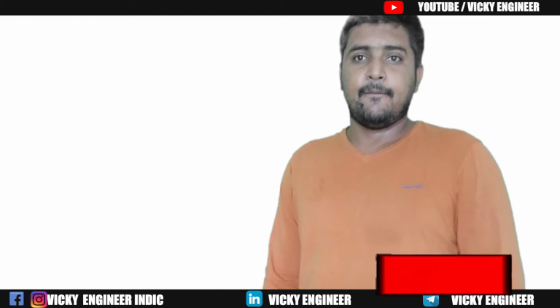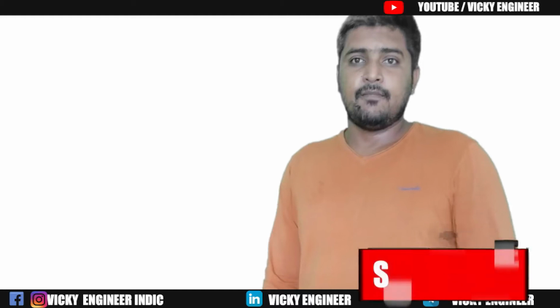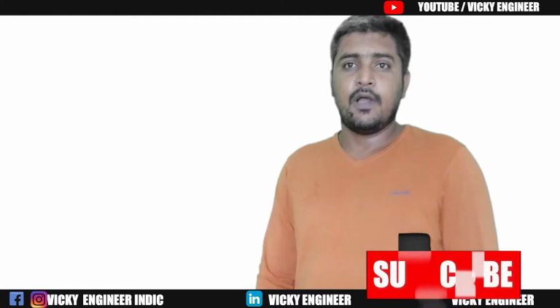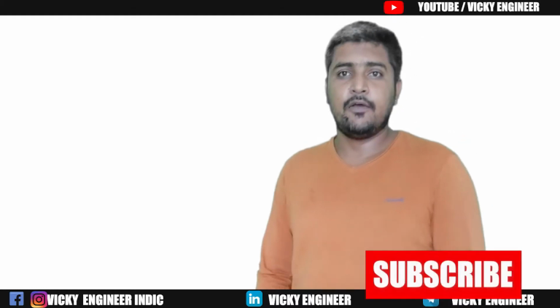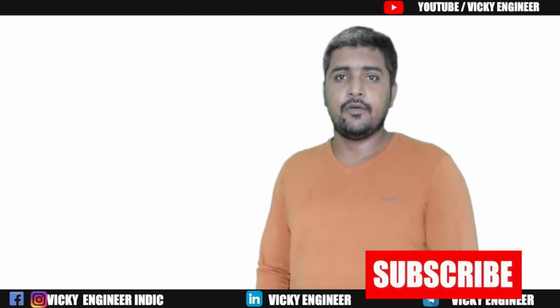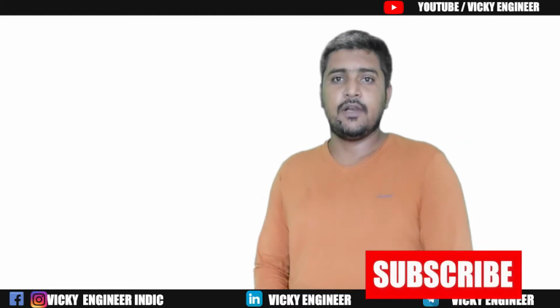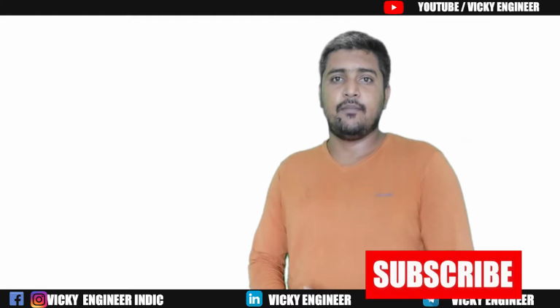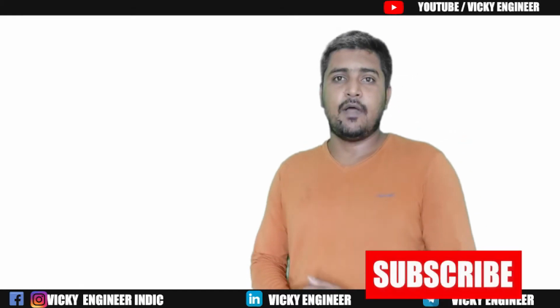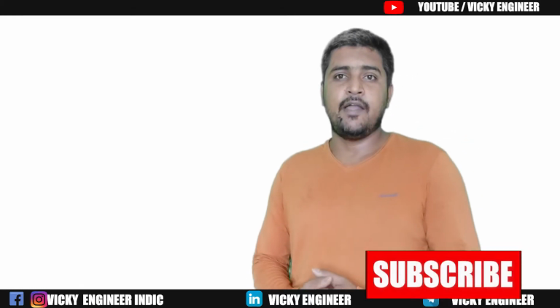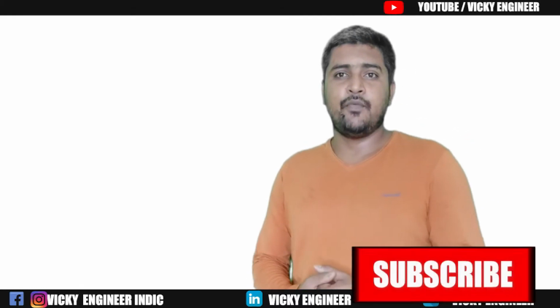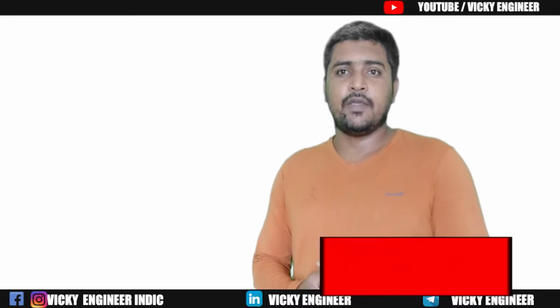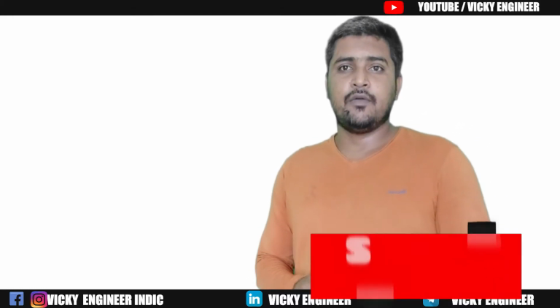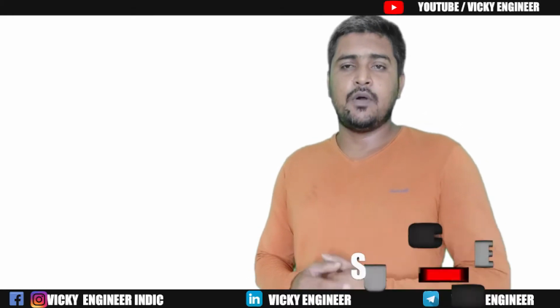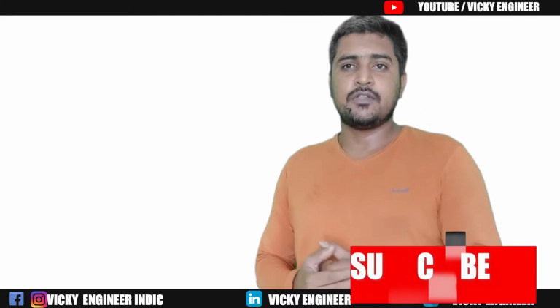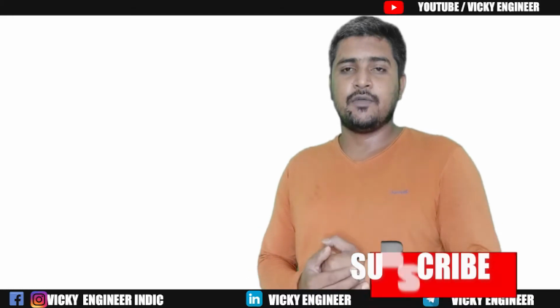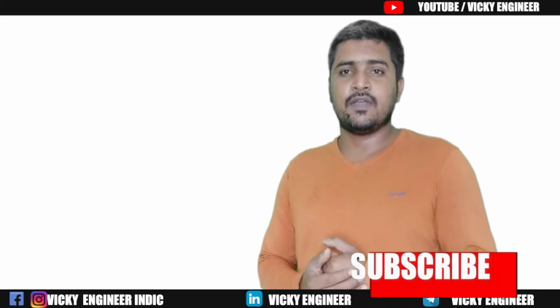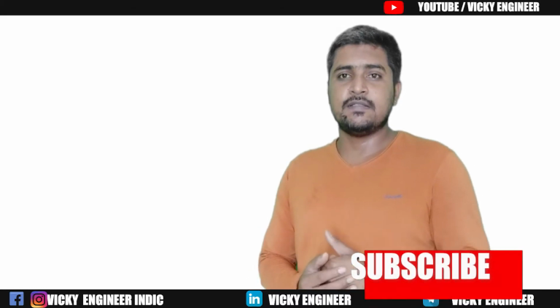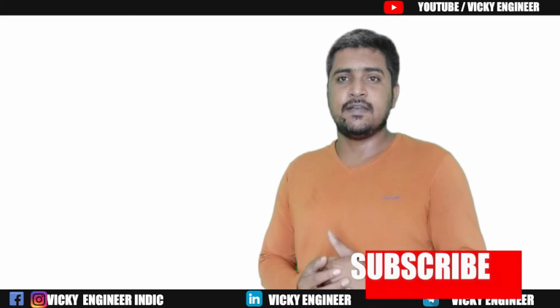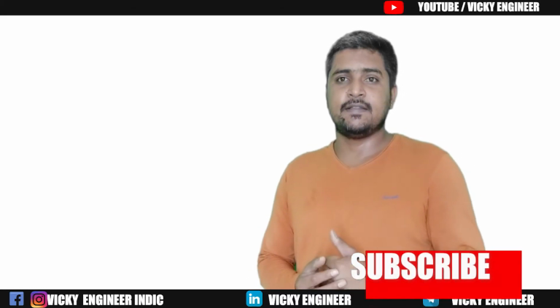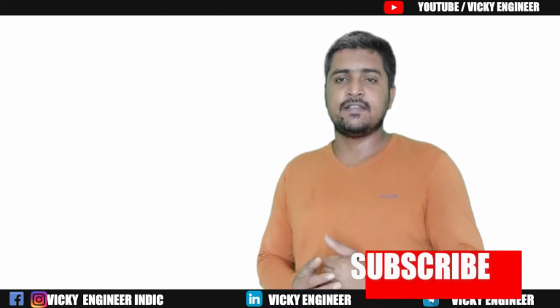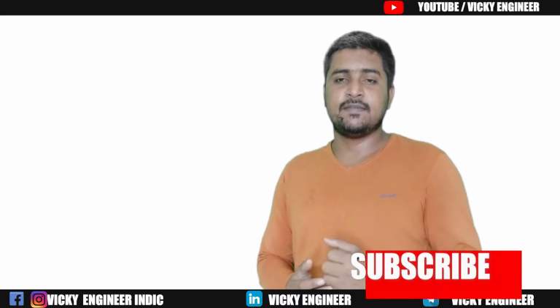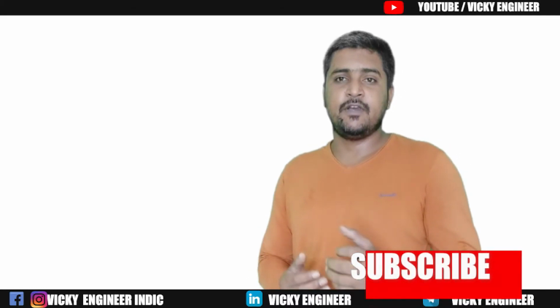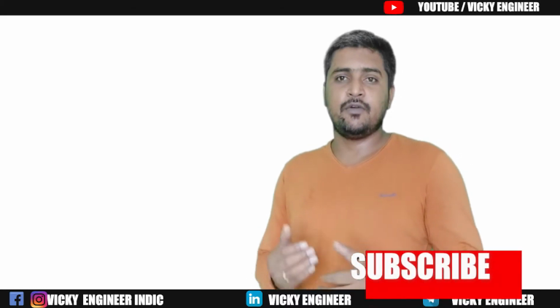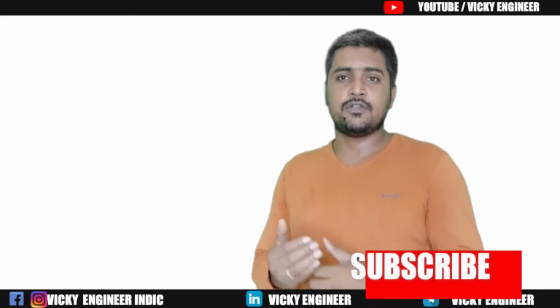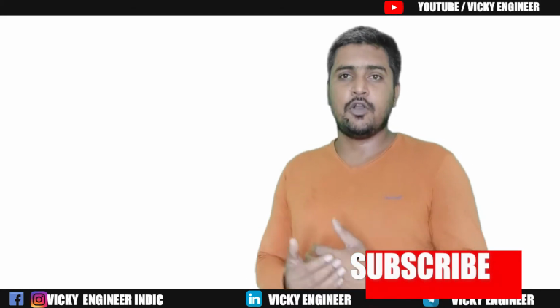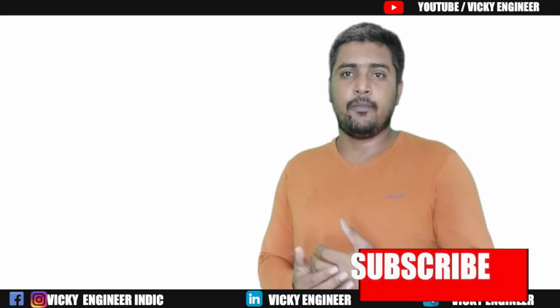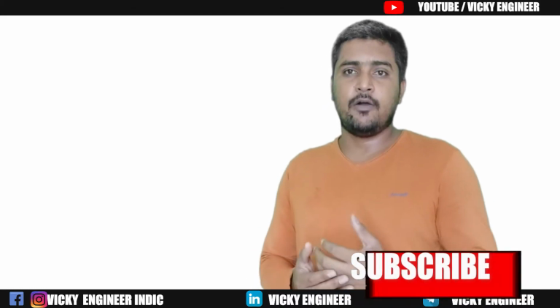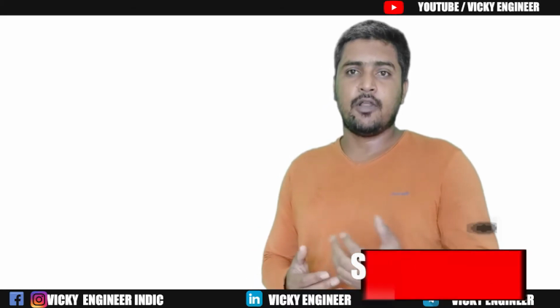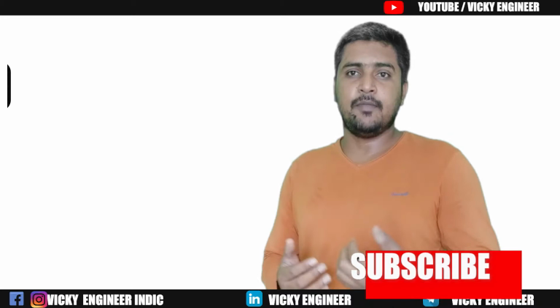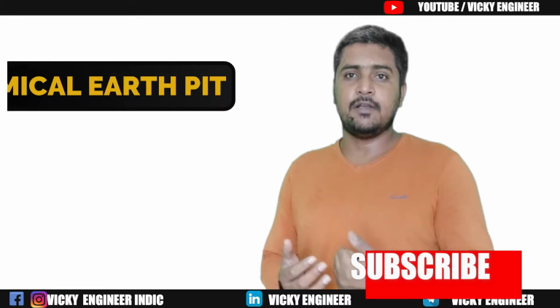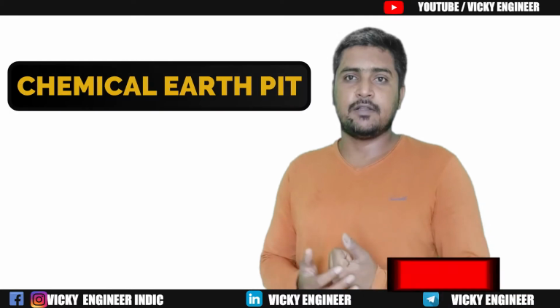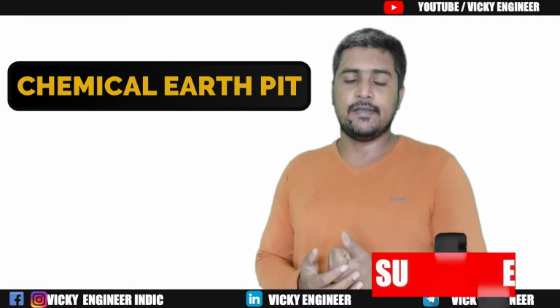Hello and welcome. I am Vikki. You are watching Vikki India. This video is all about Chemical Earth Pit.